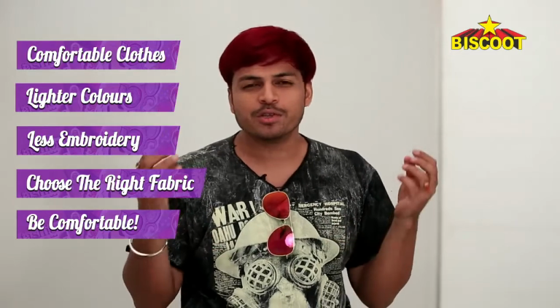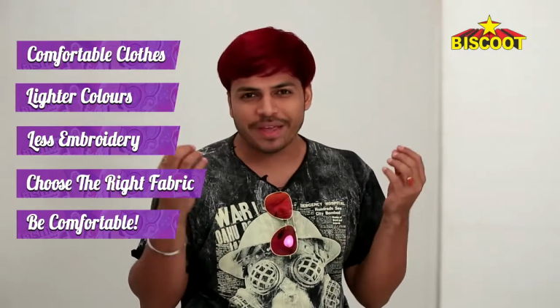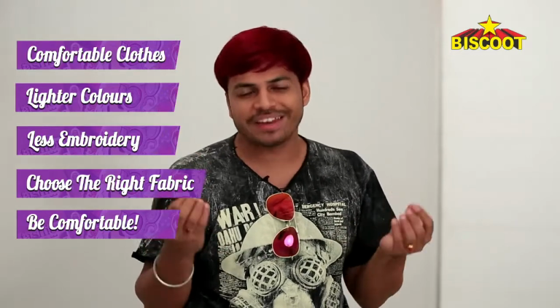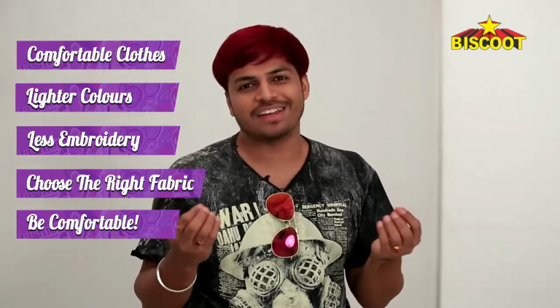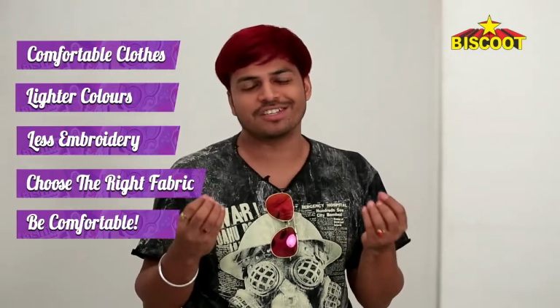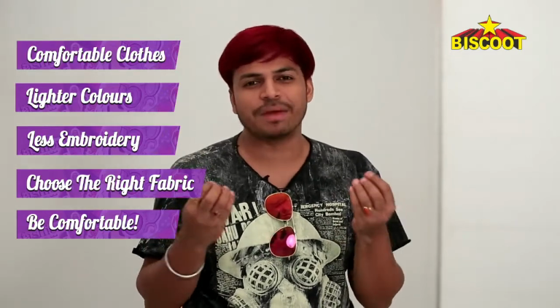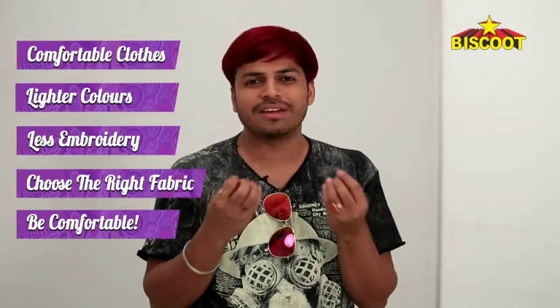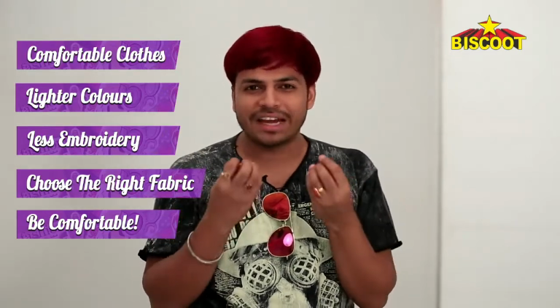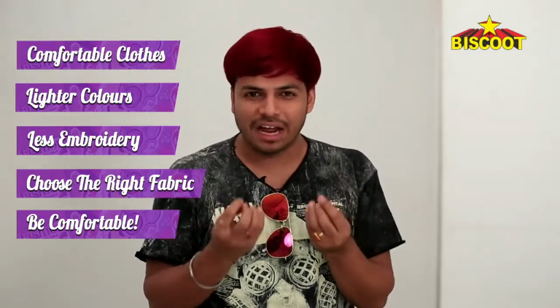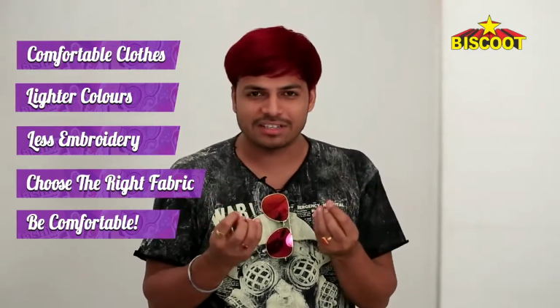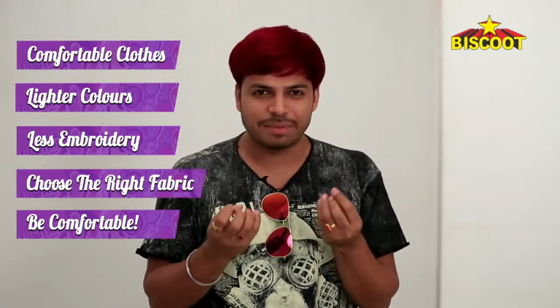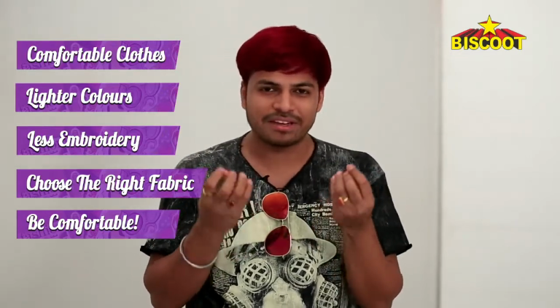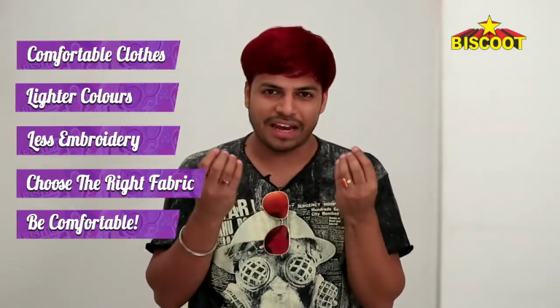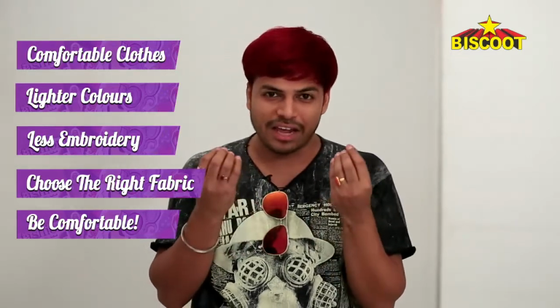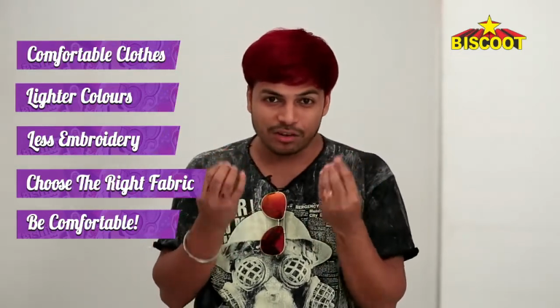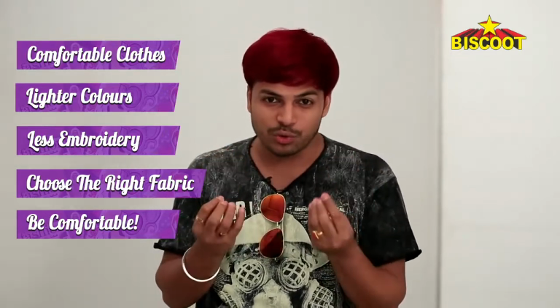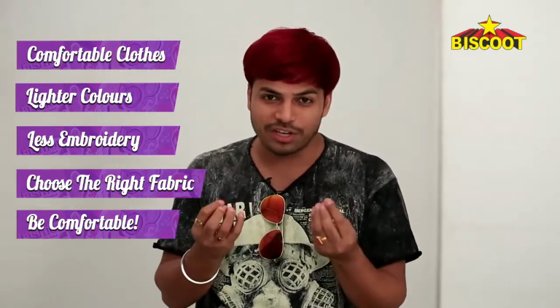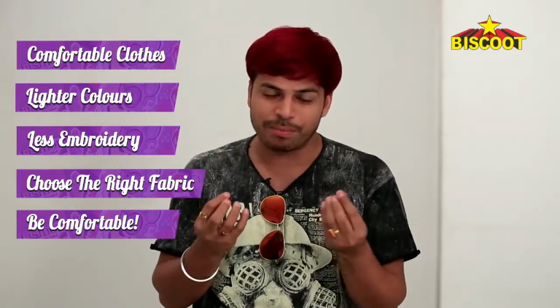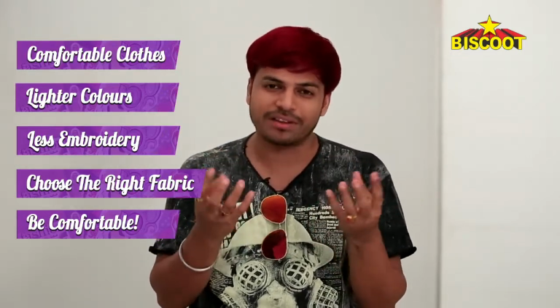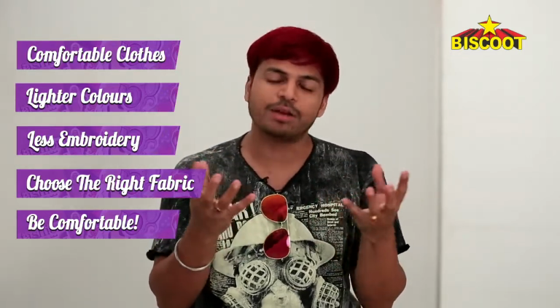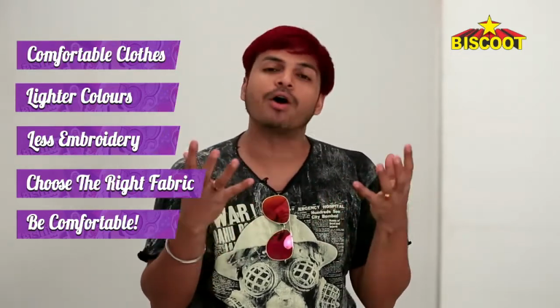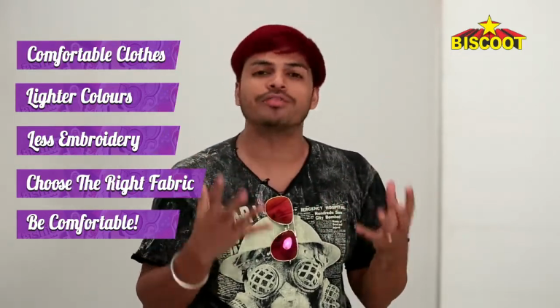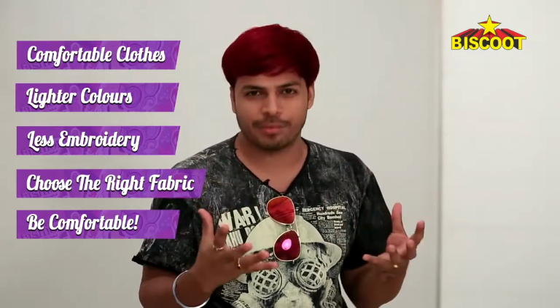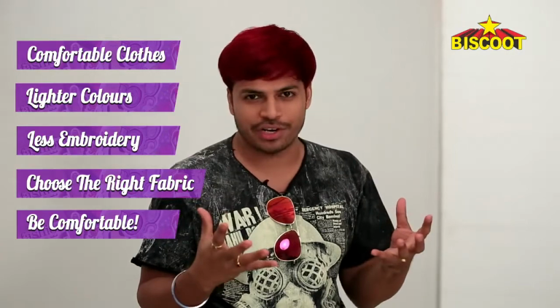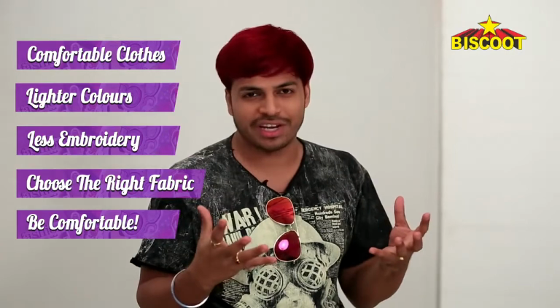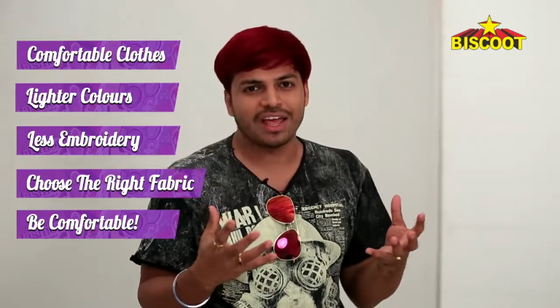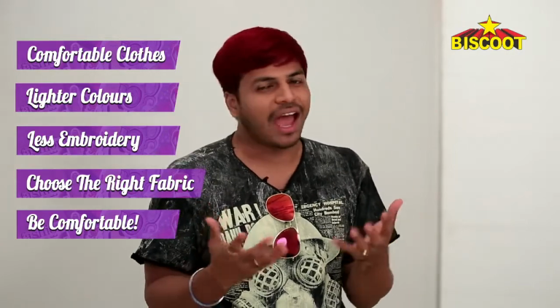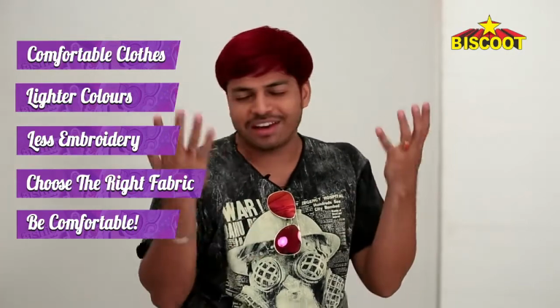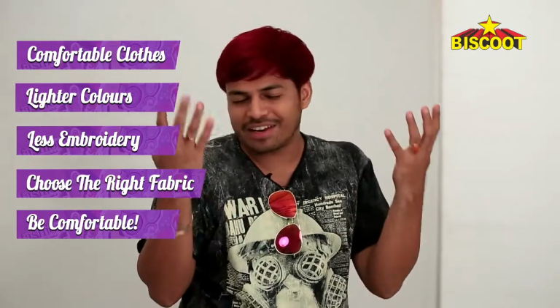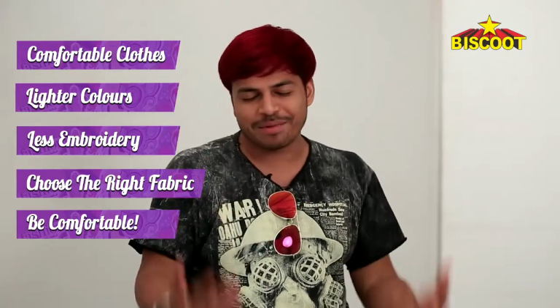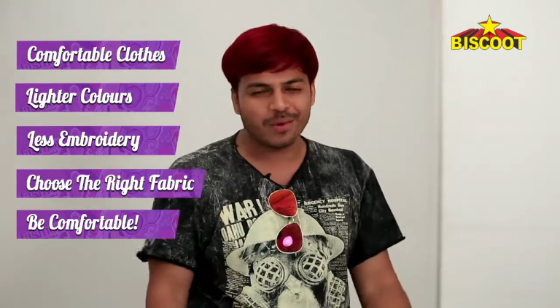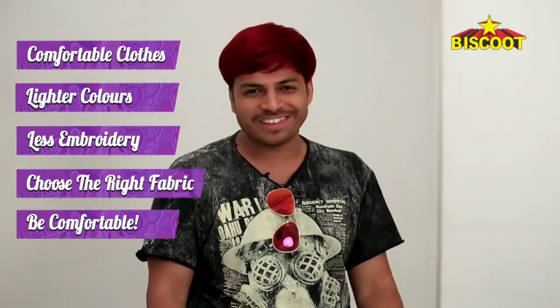So be intelligent — pick the right colours, pick the right kind of jewellery, pick the right amount of embroidery and it'll be golden.